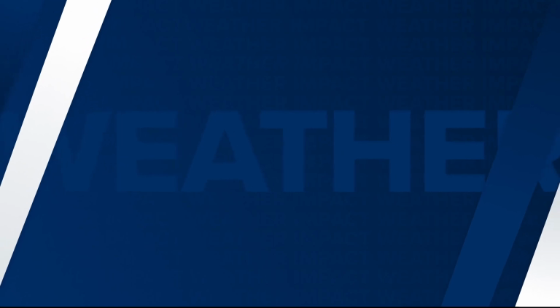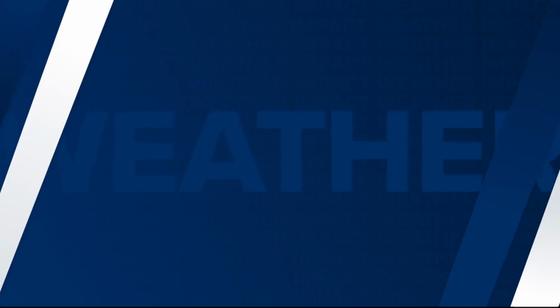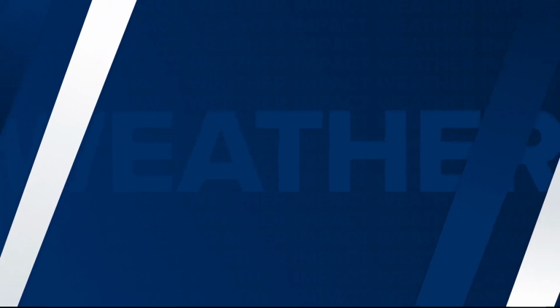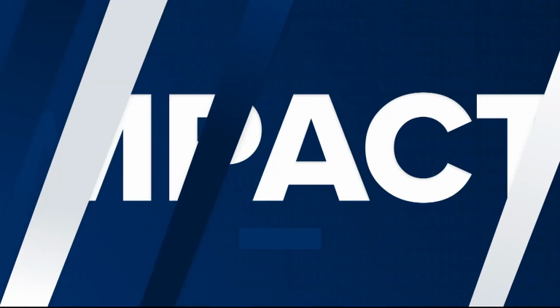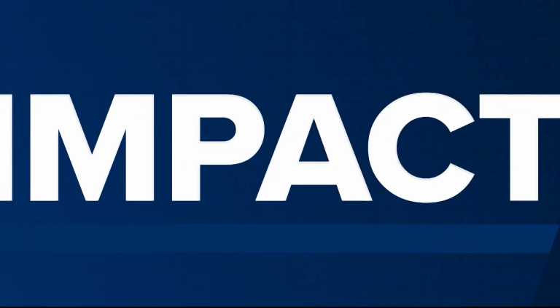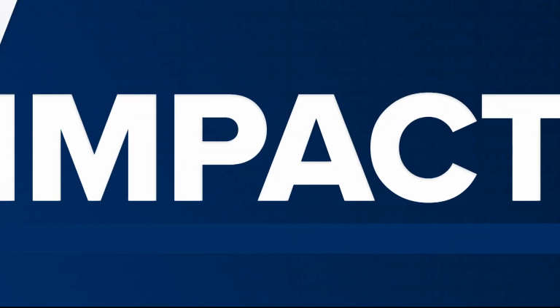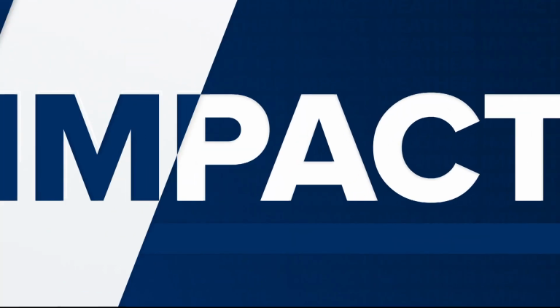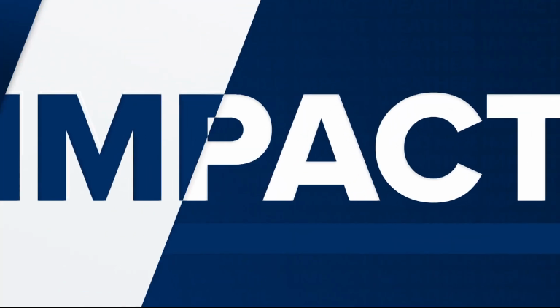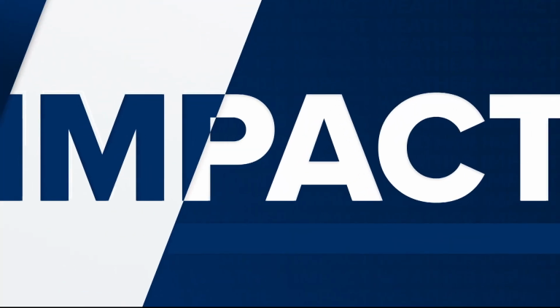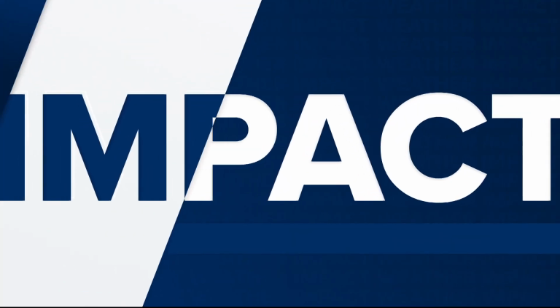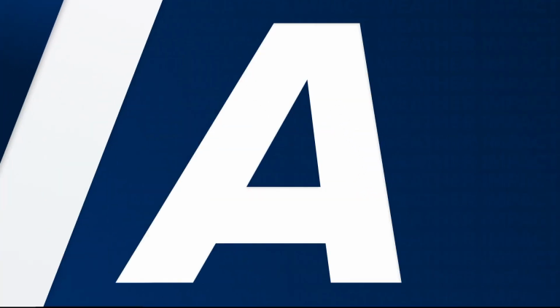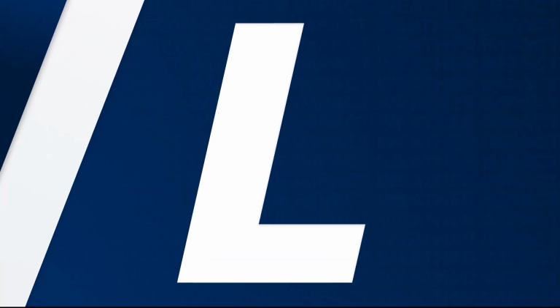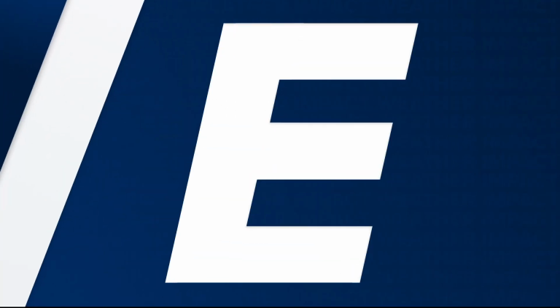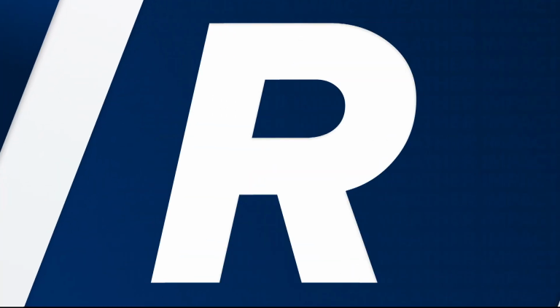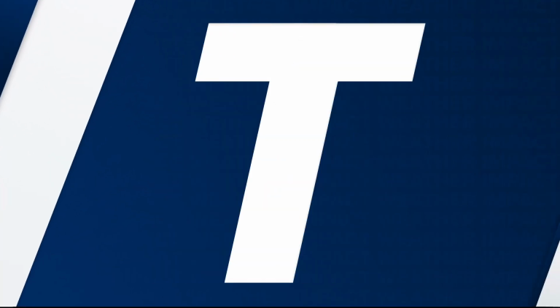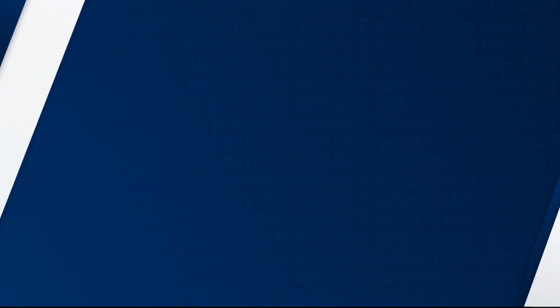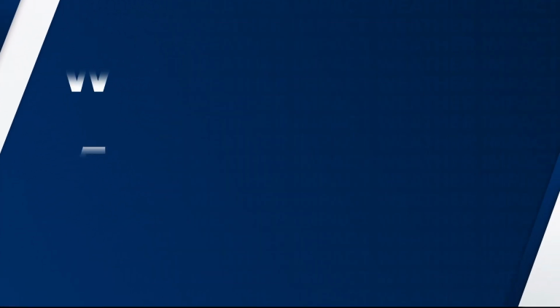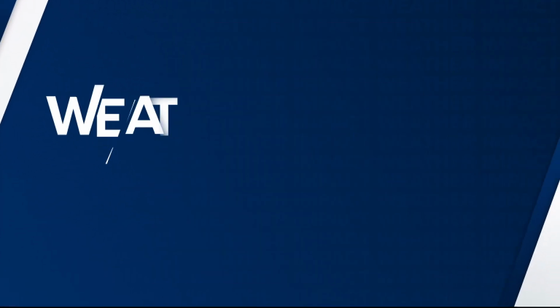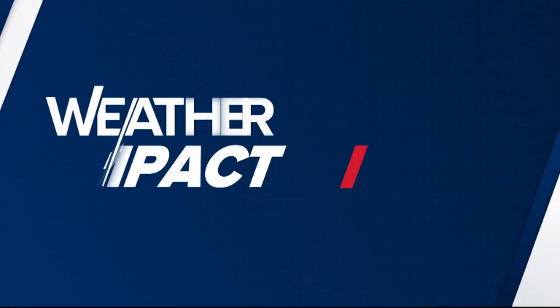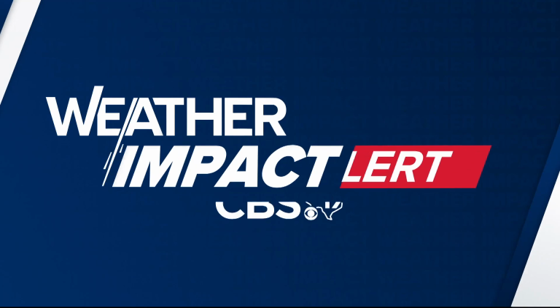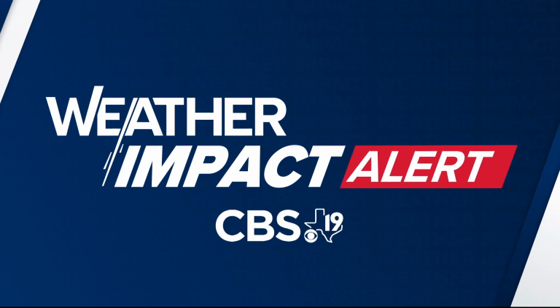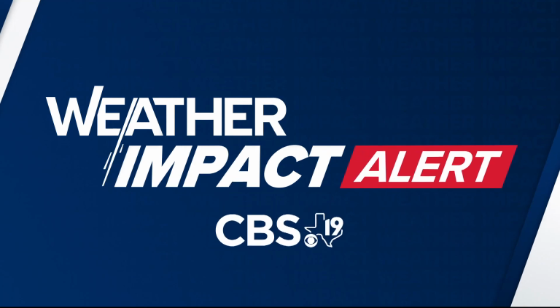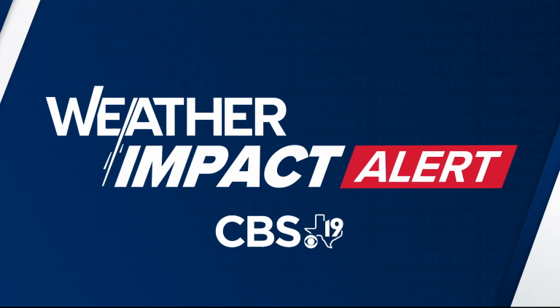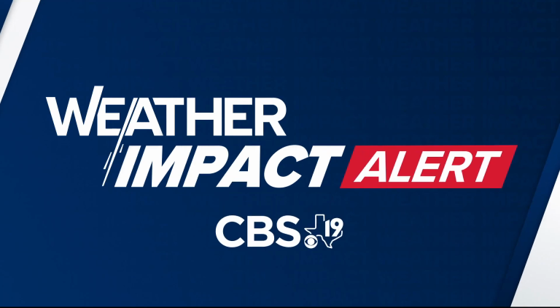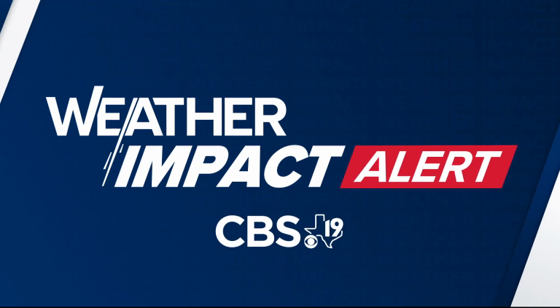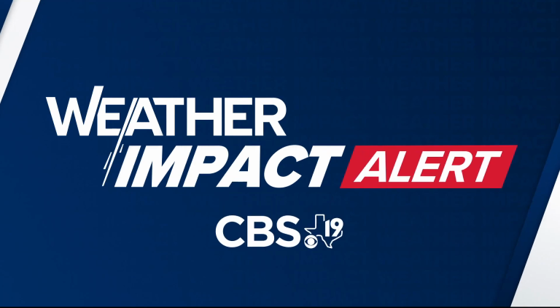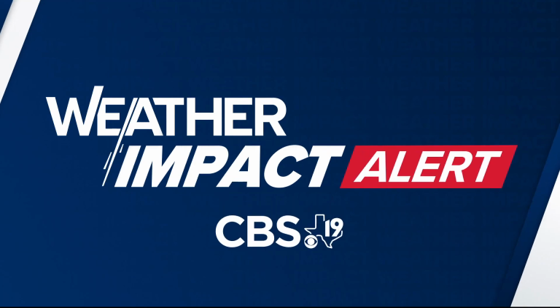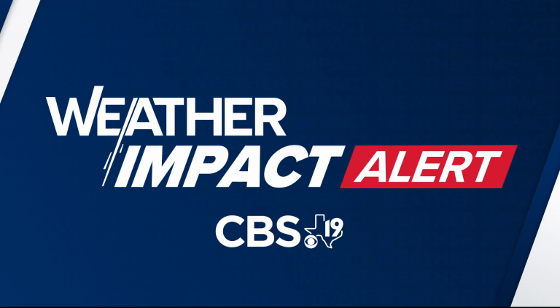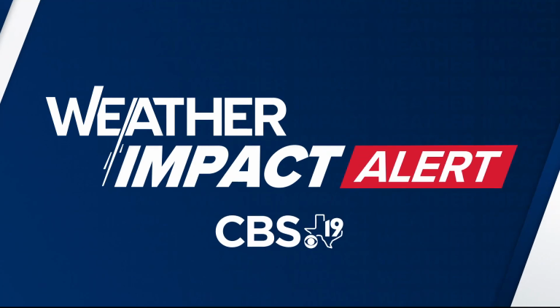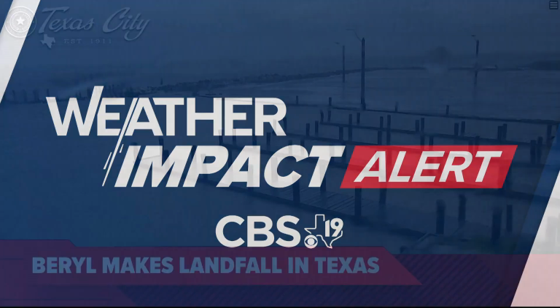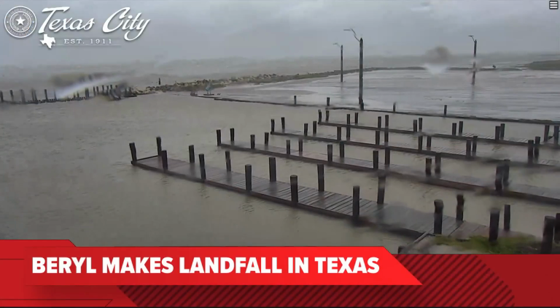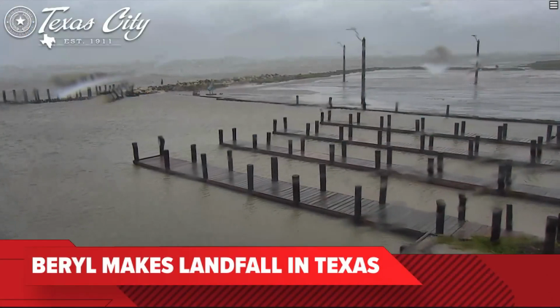Good morning, East Texas. Today is a weather impact alert day as we're tracking Hurricane Barrel, which is heading toward East Texas.